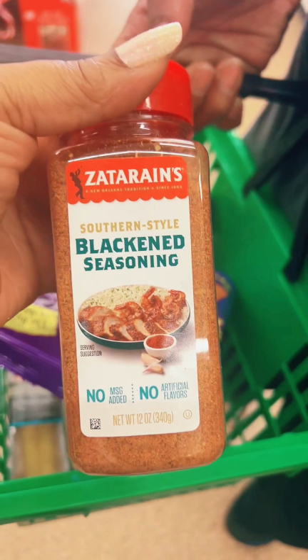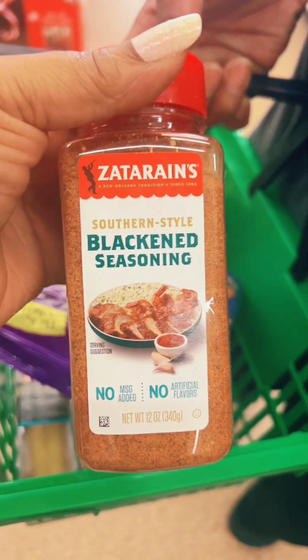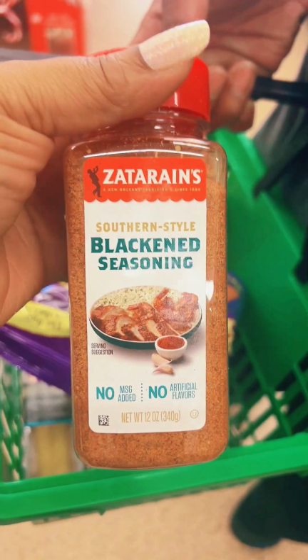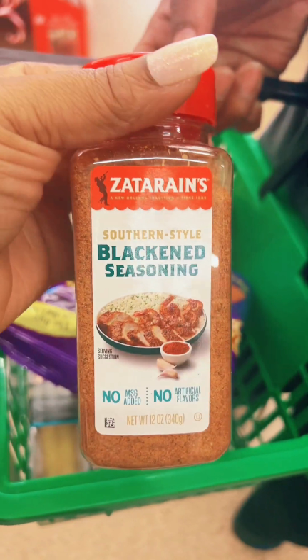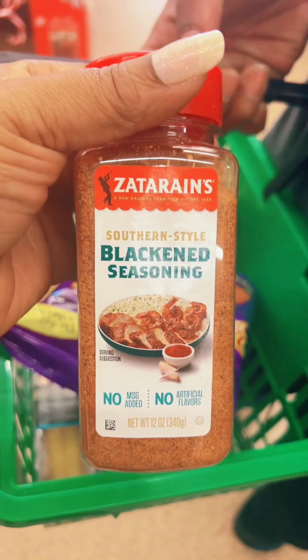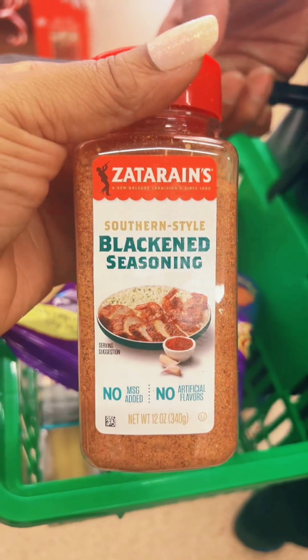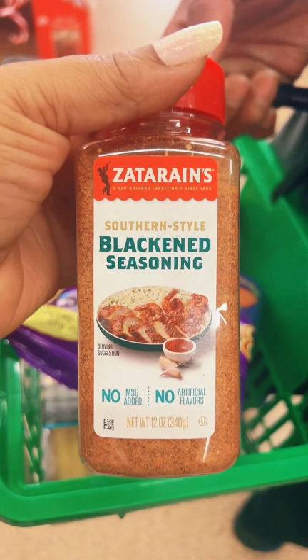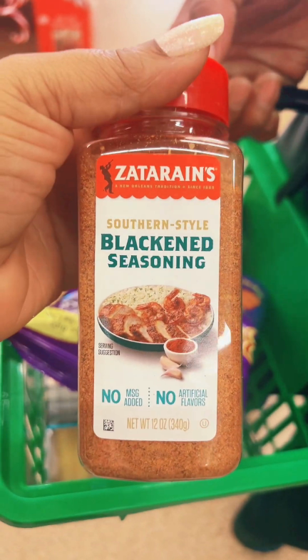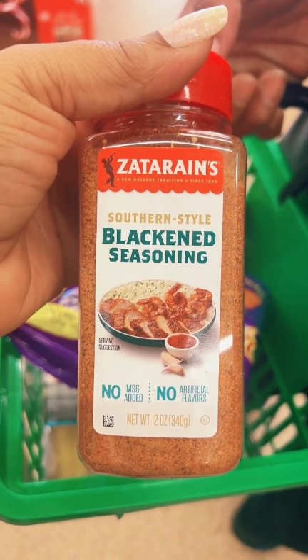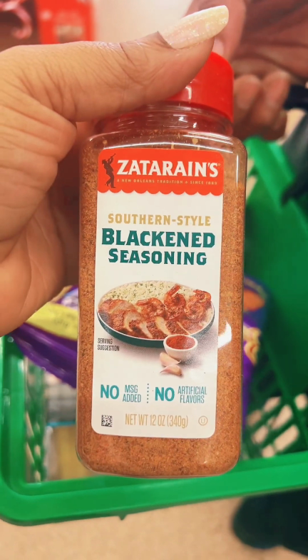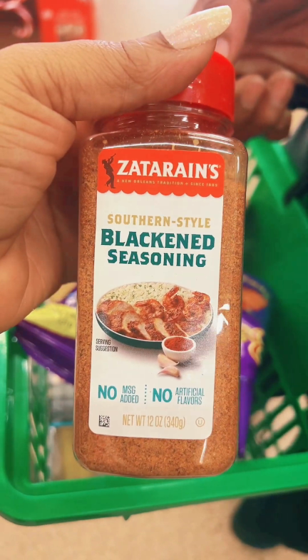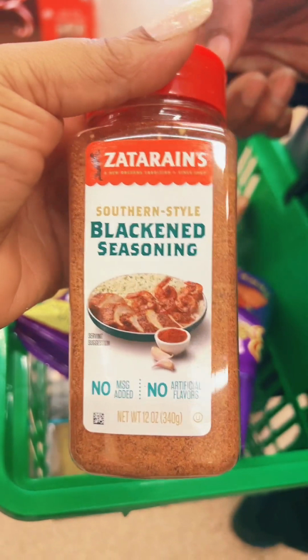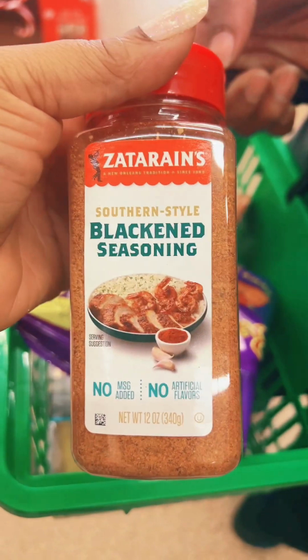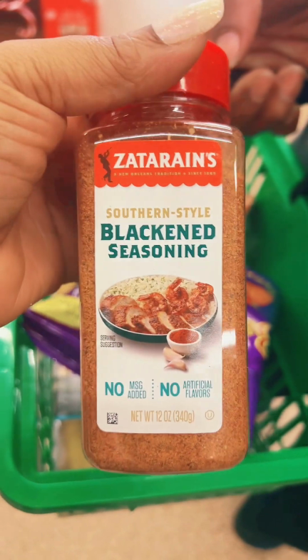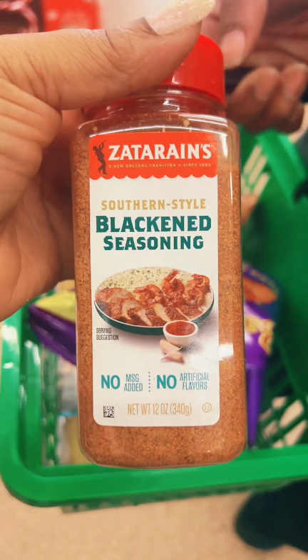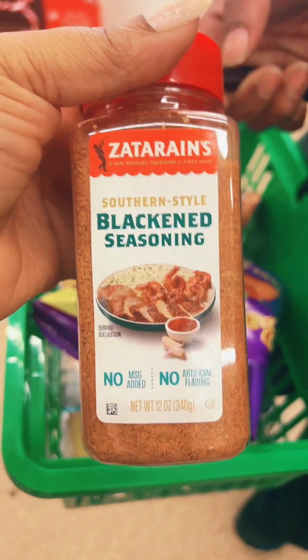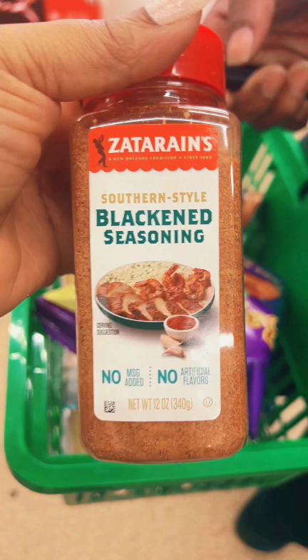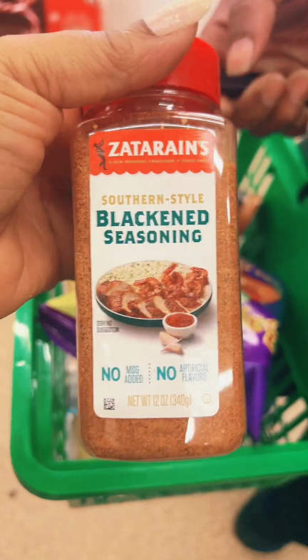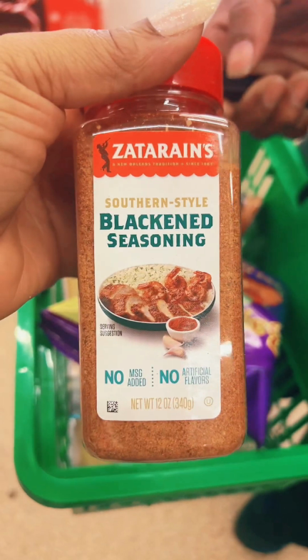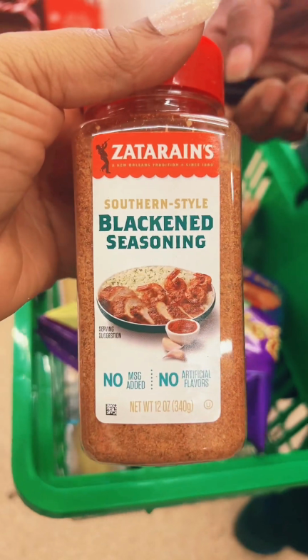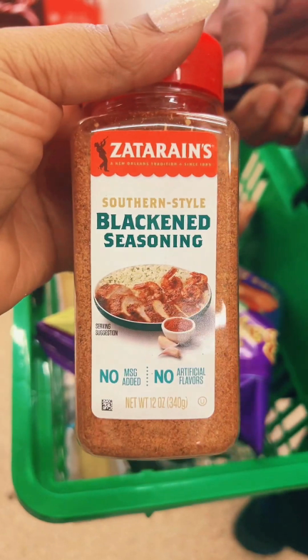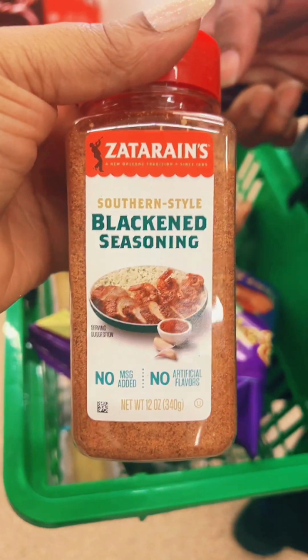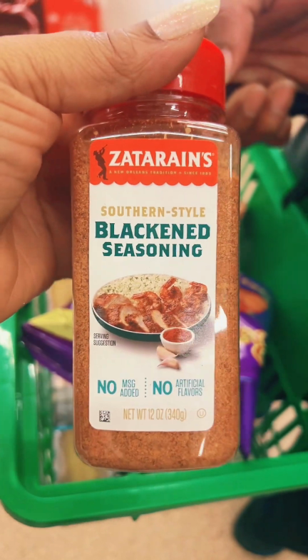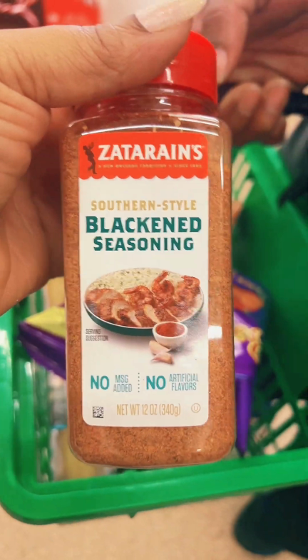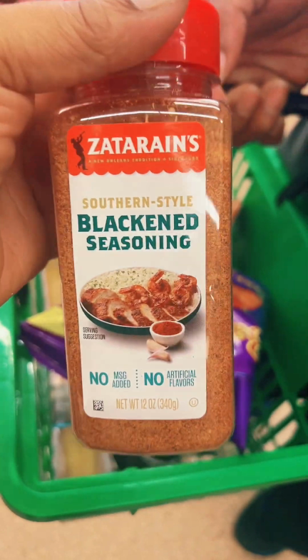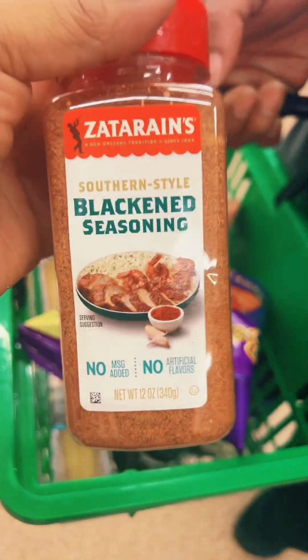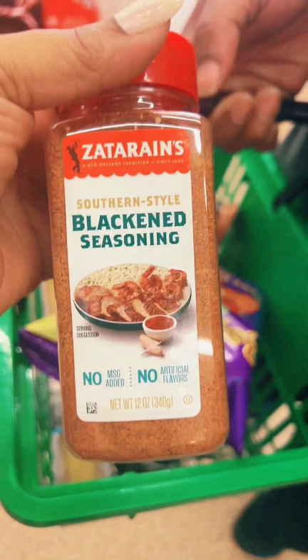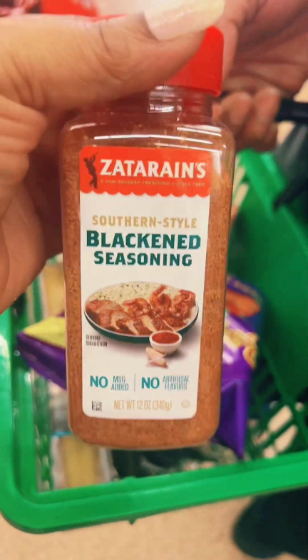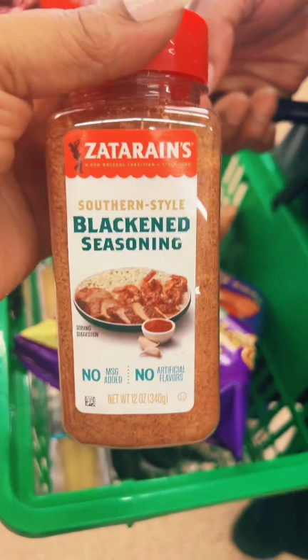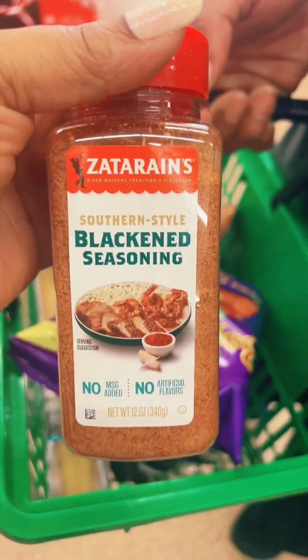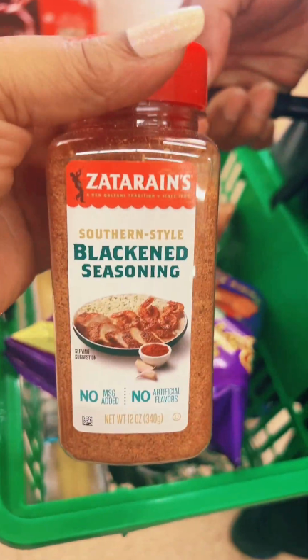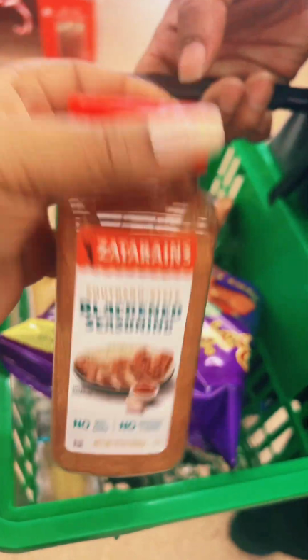Y'all, I found Xanarin Southern Style Blackened Seasoning. Y'all know I'm on that.